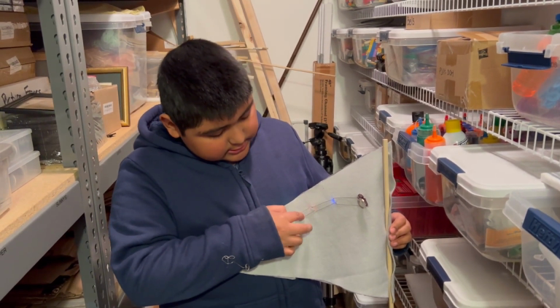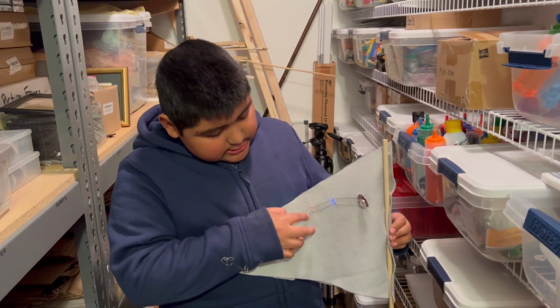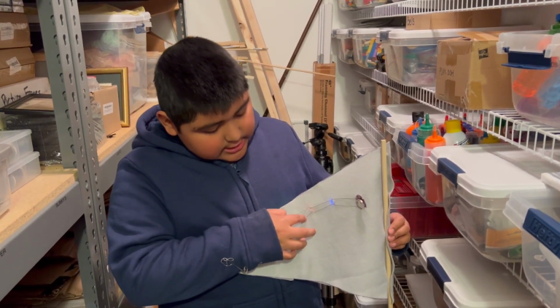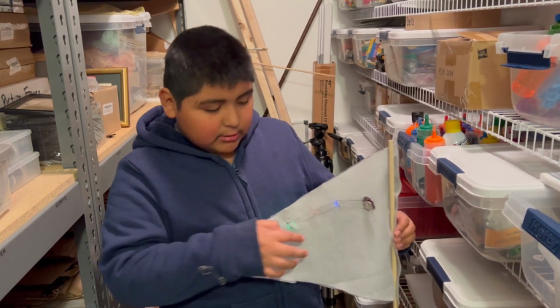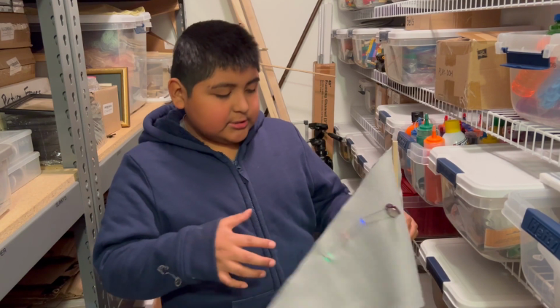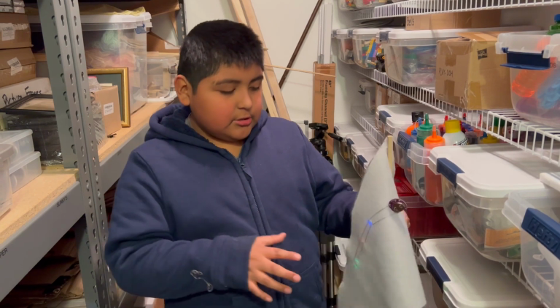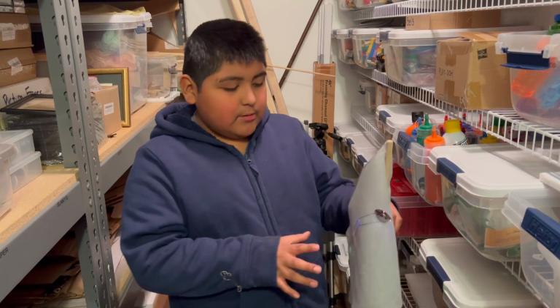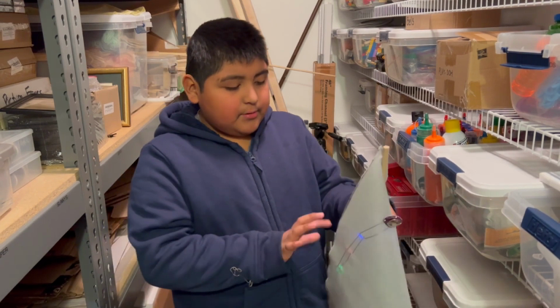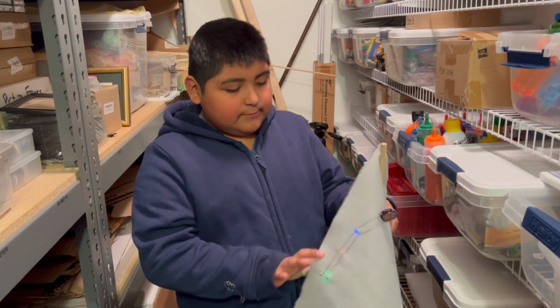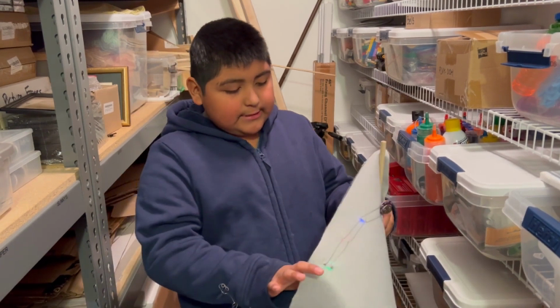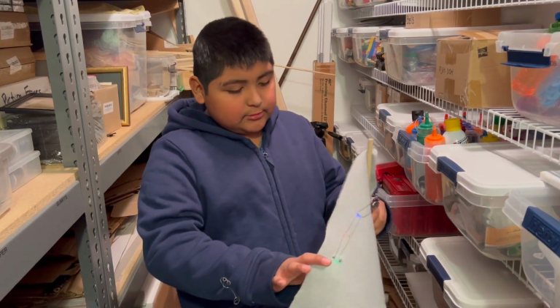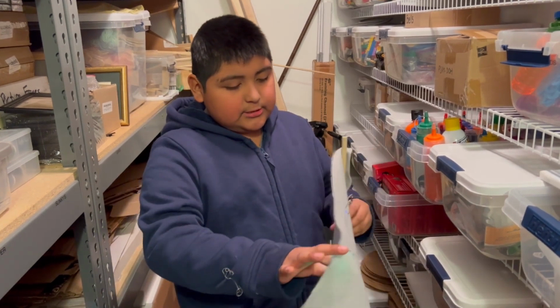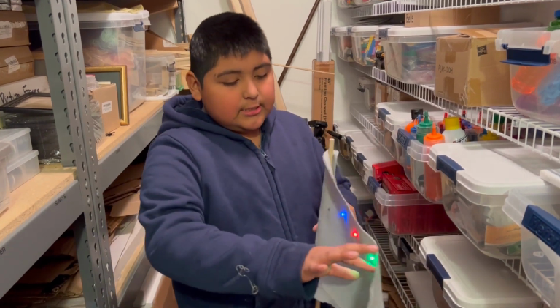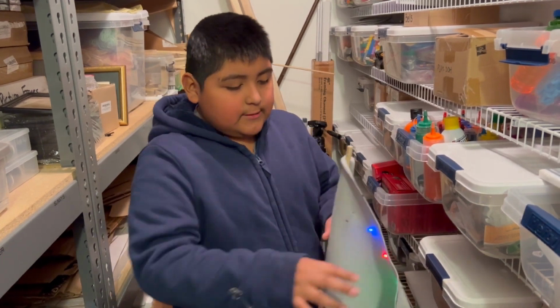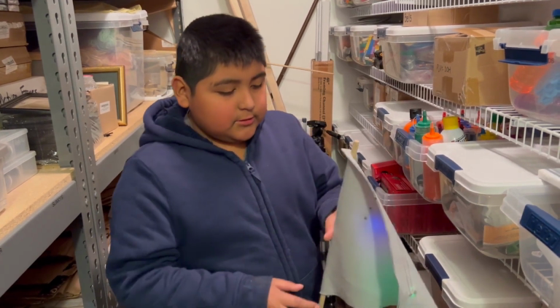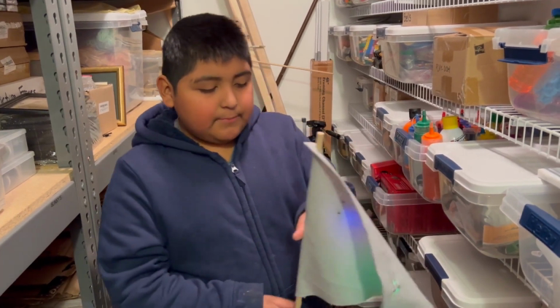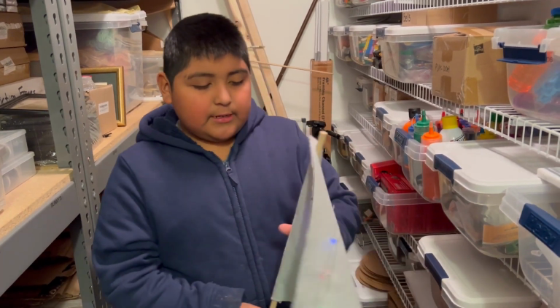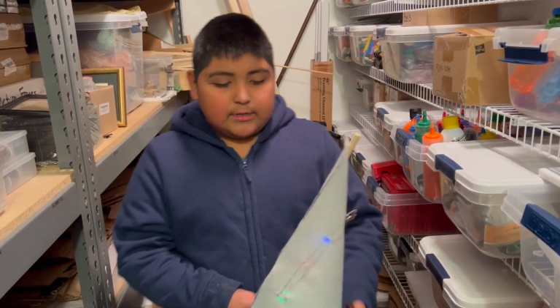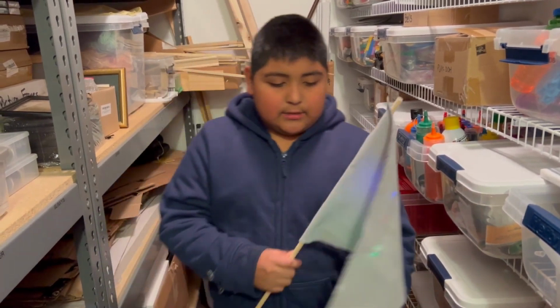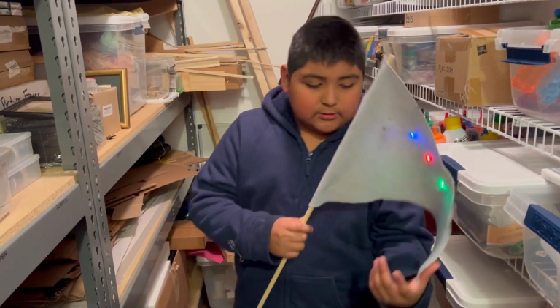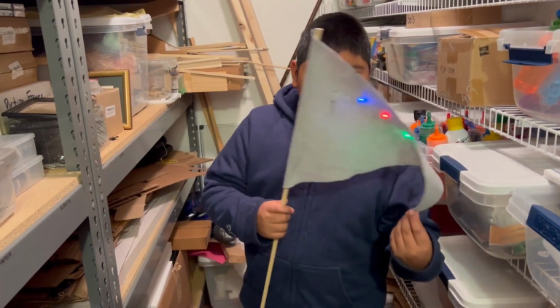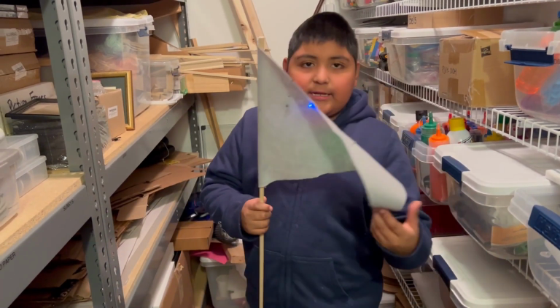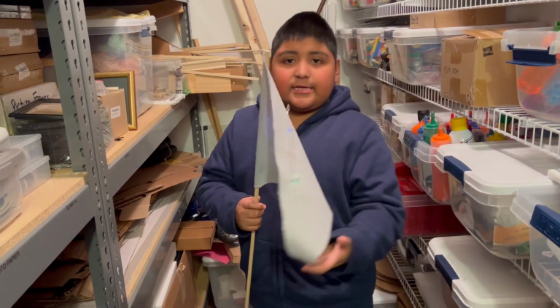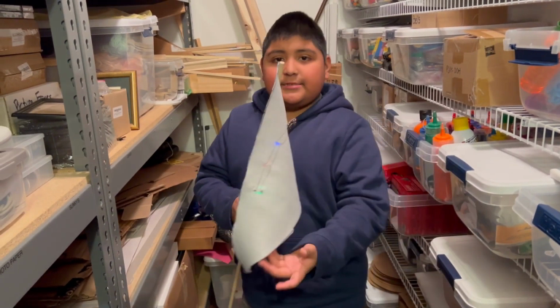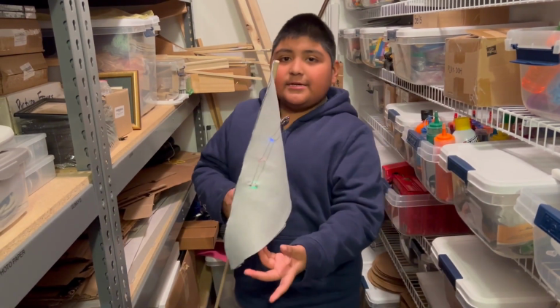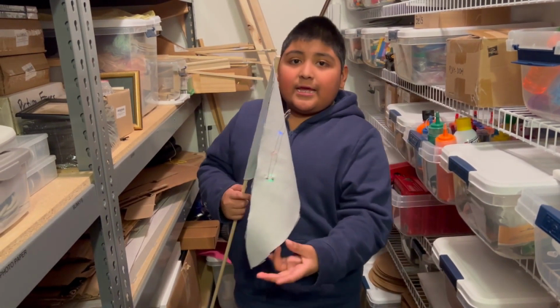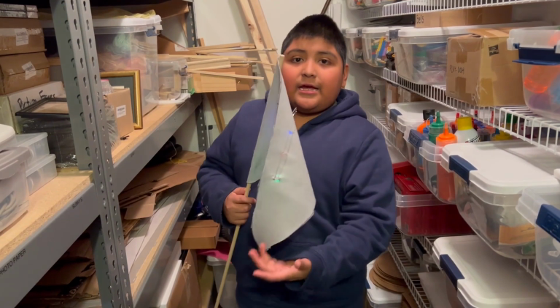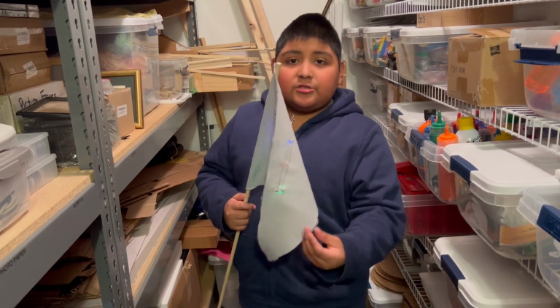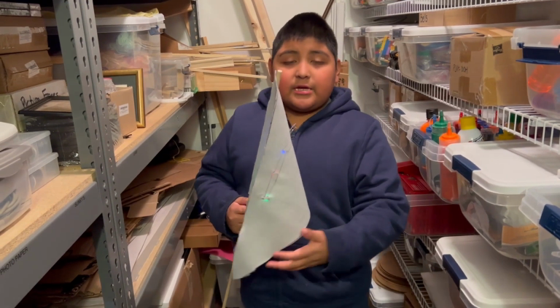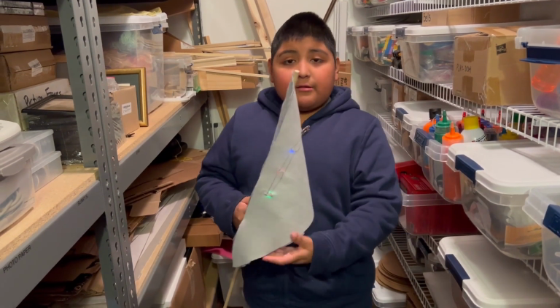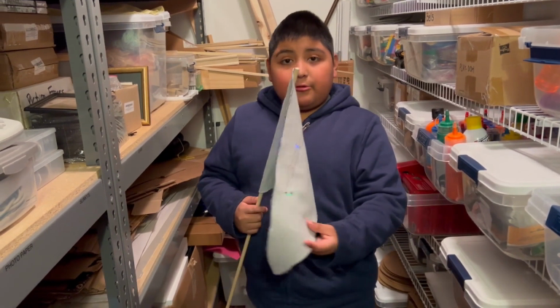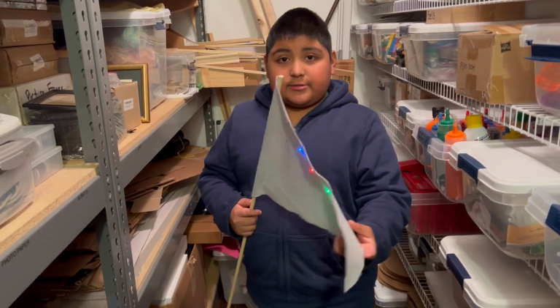If both of these two parts touch, it wouldn't turn on, but if they don't touch and they're separate, they'll turn on like this. I'll show you how it works.